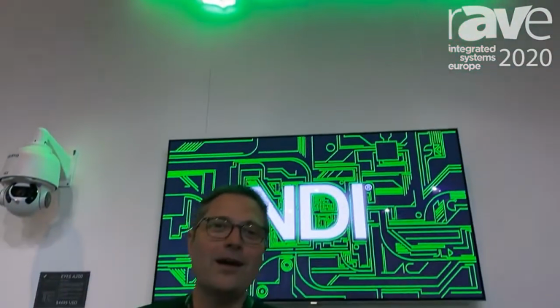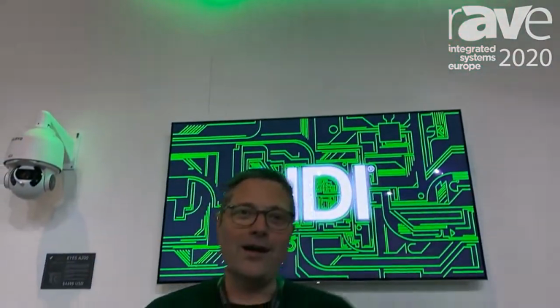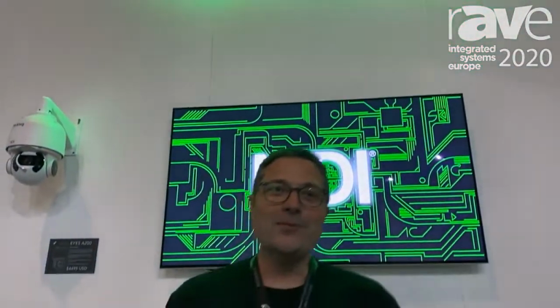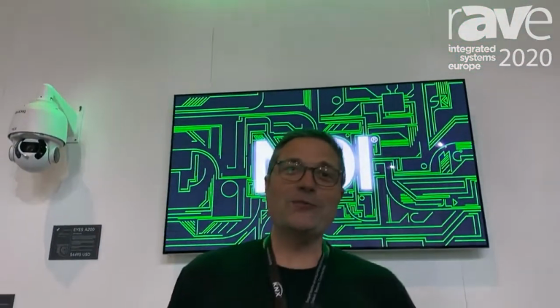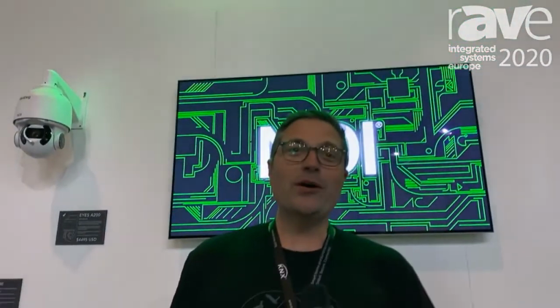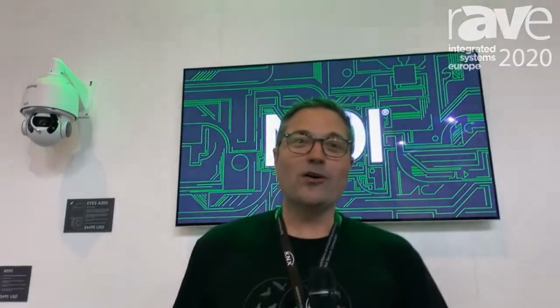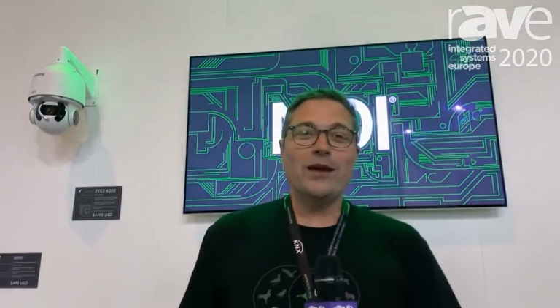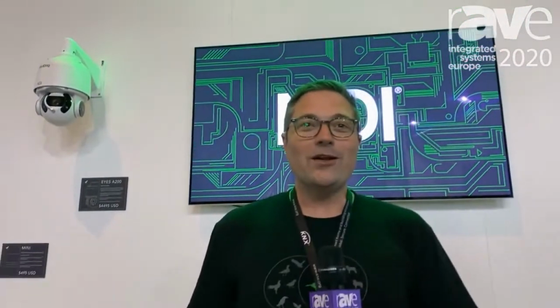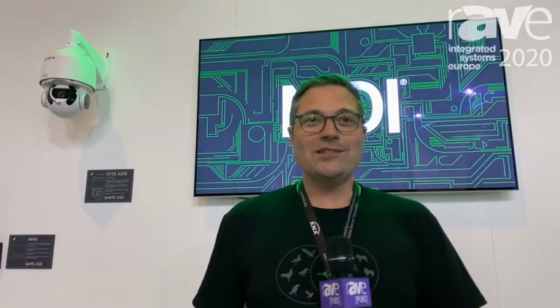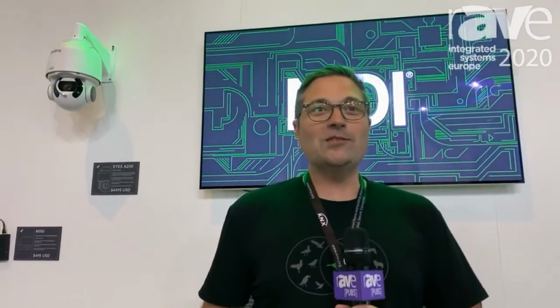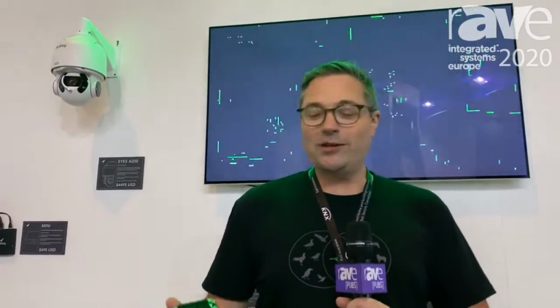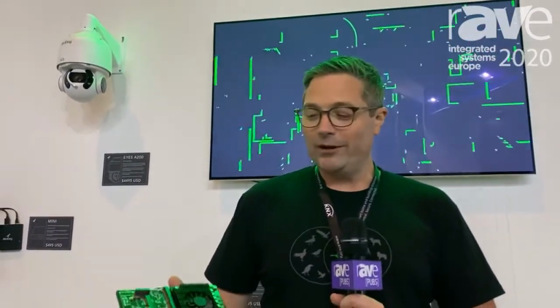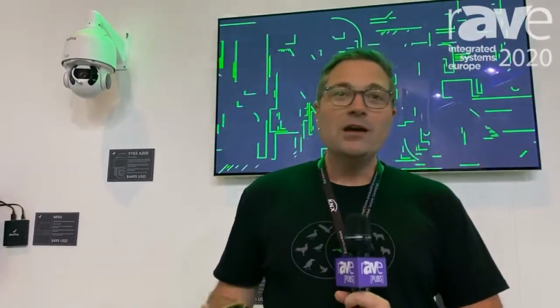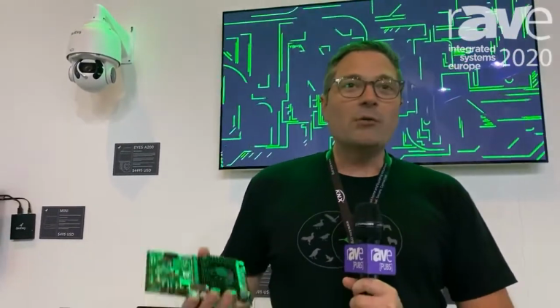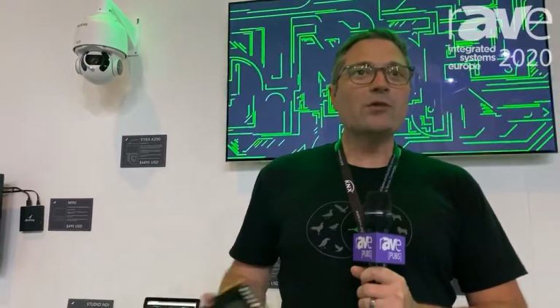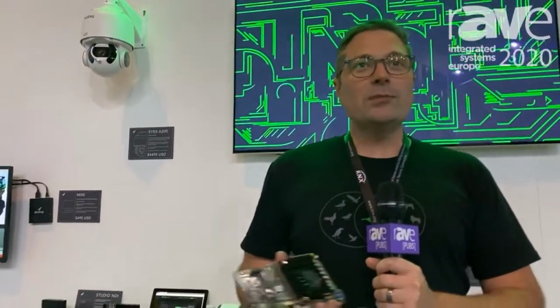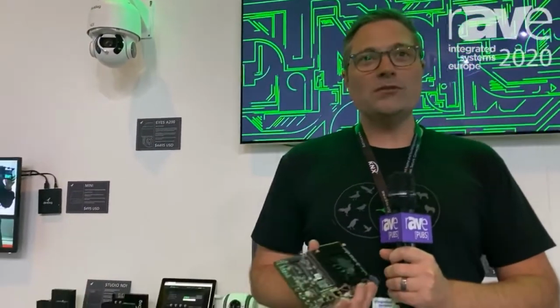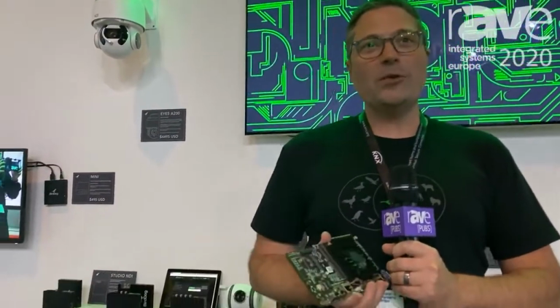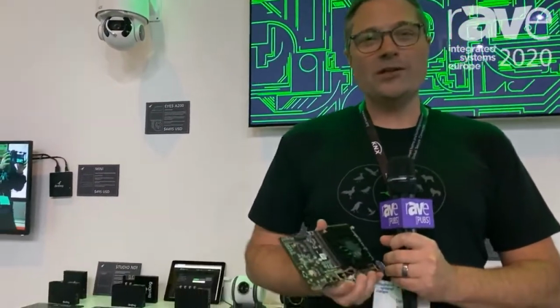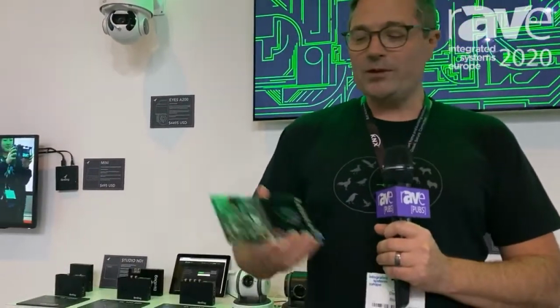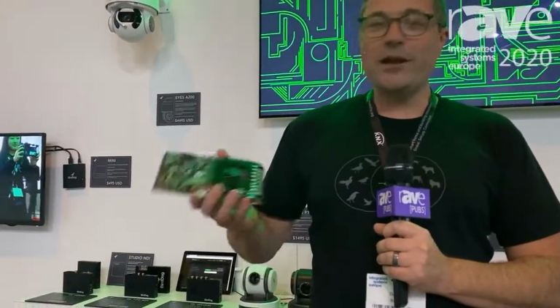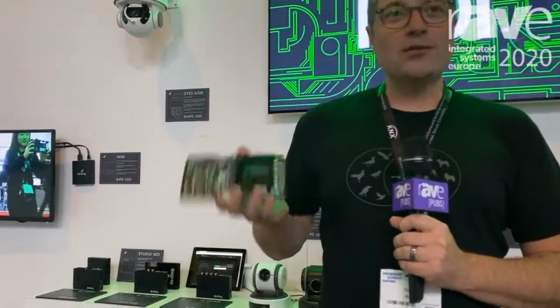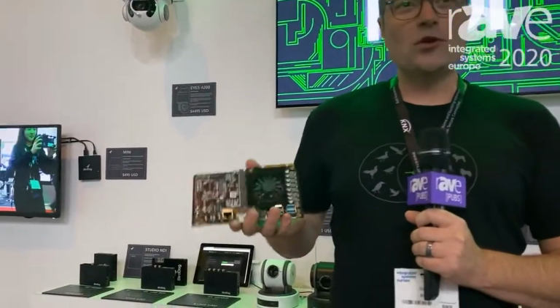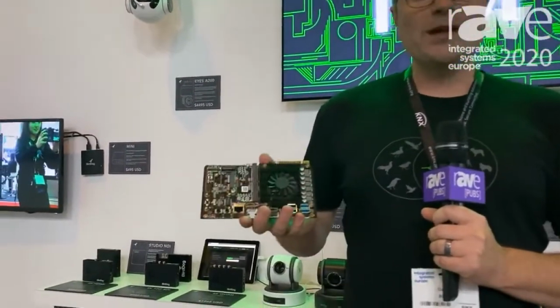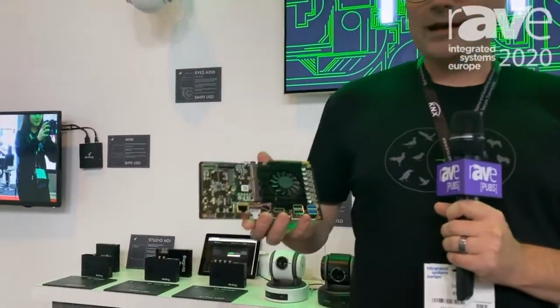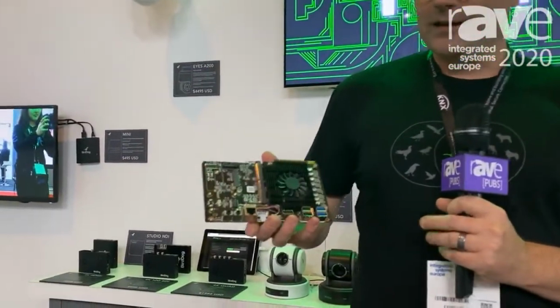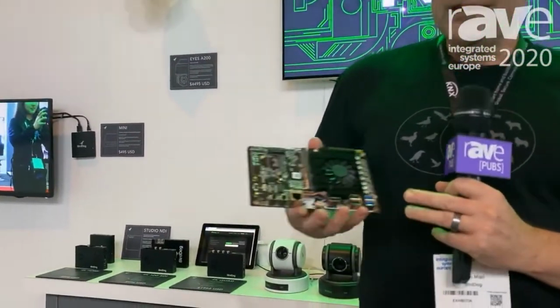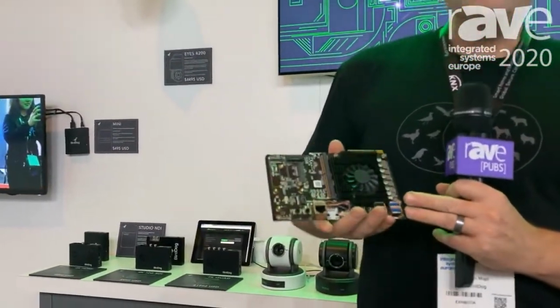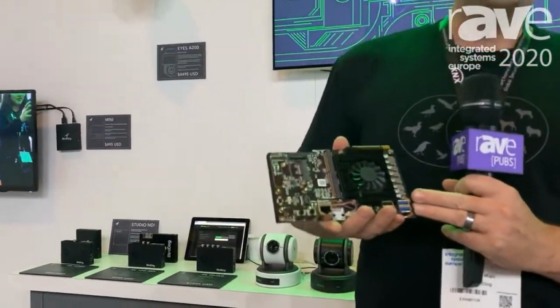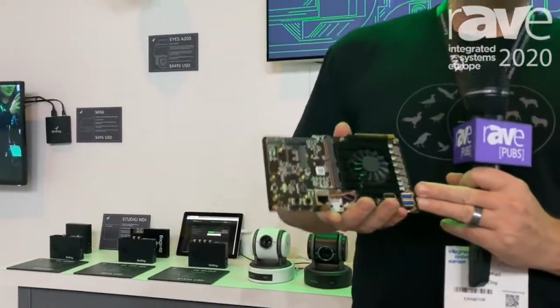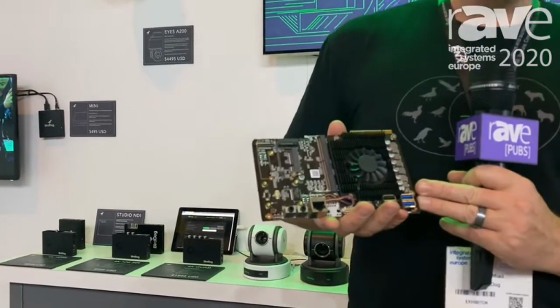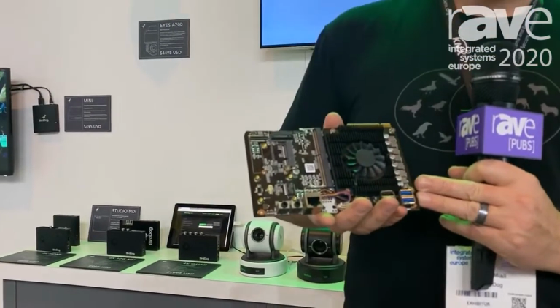Hi, I'm Dan from BirdDog. We're here at ISE 2020 and we're launching a bunch of new products, but the one I'd like to talk about today is the SDM module.